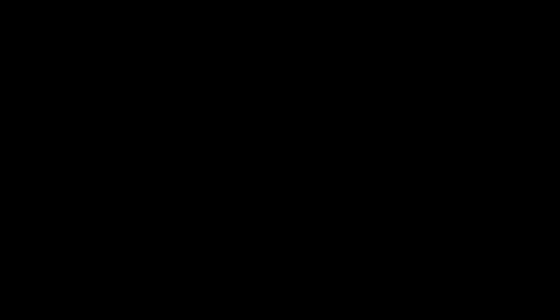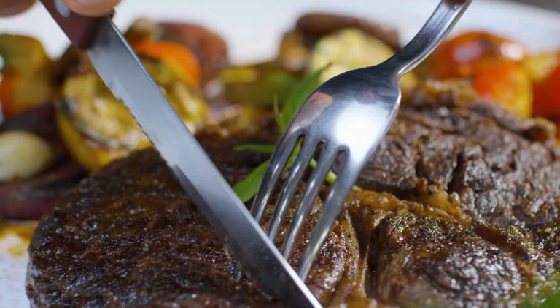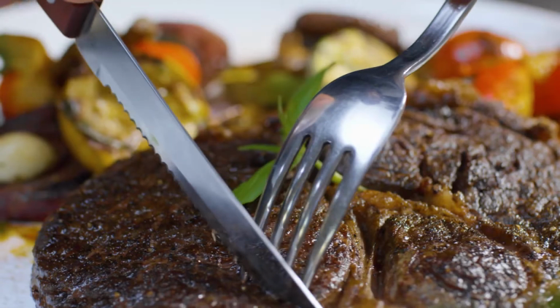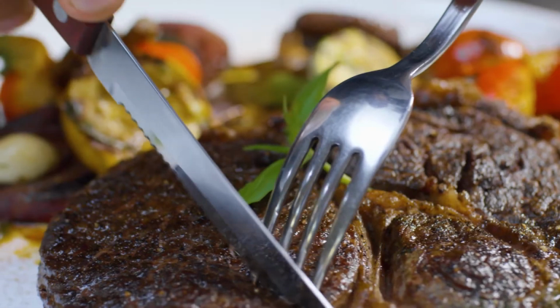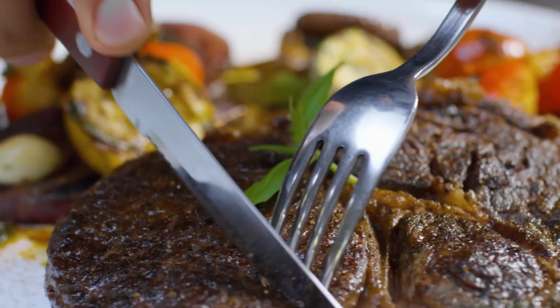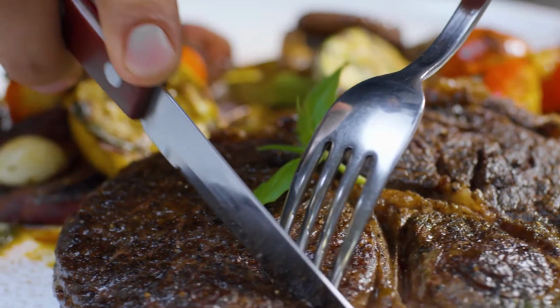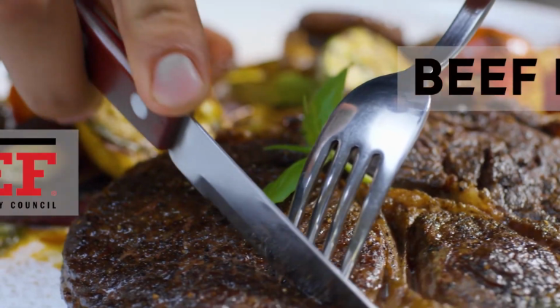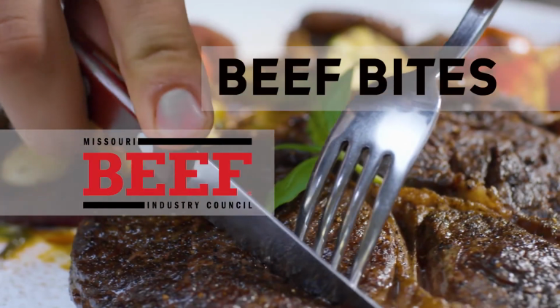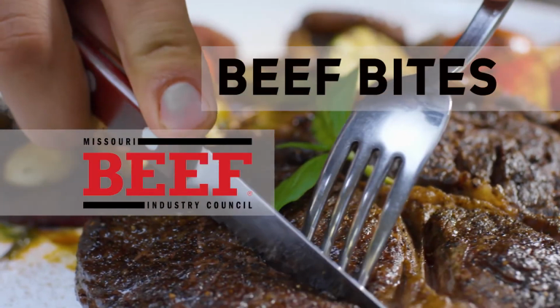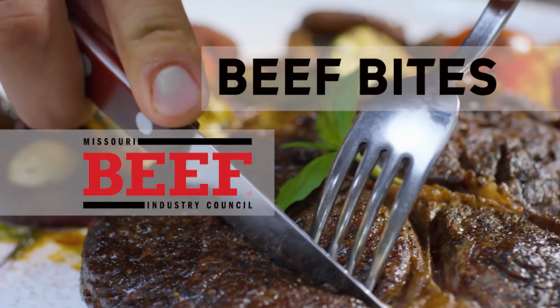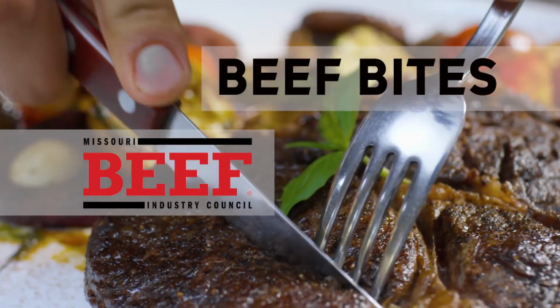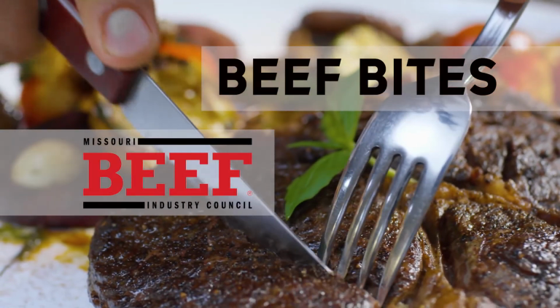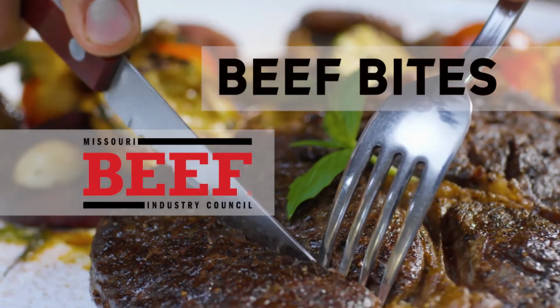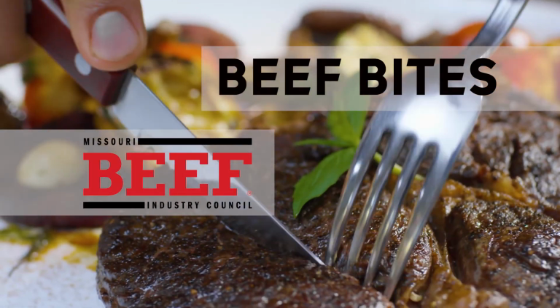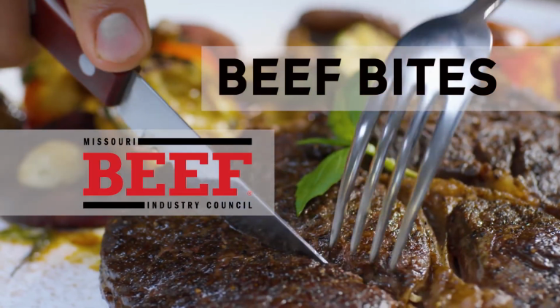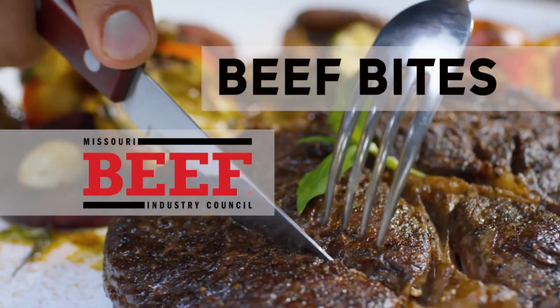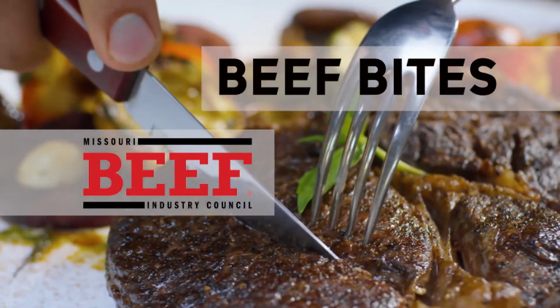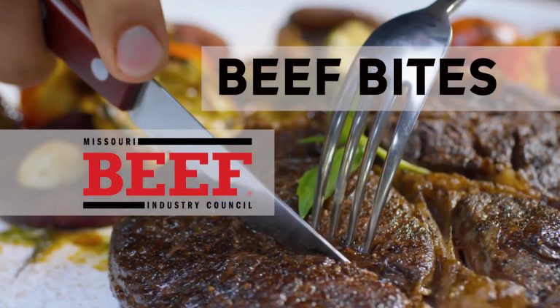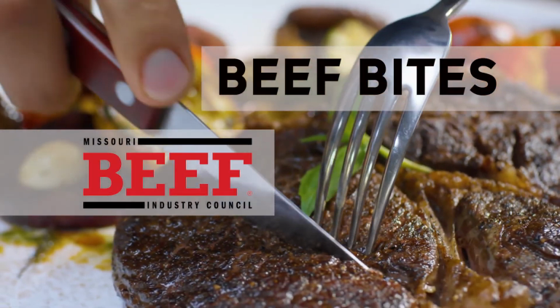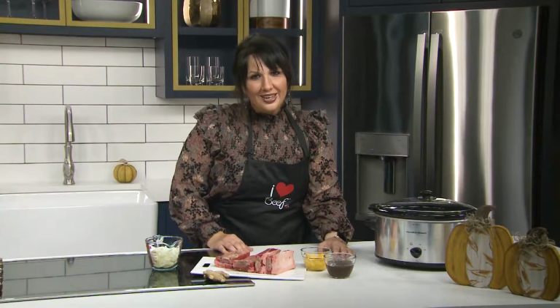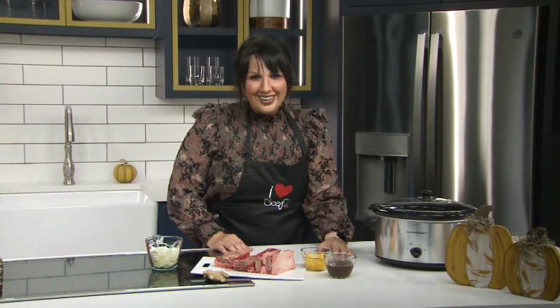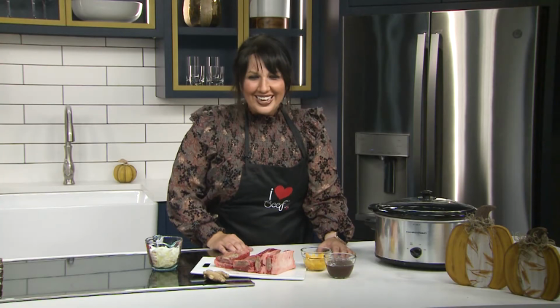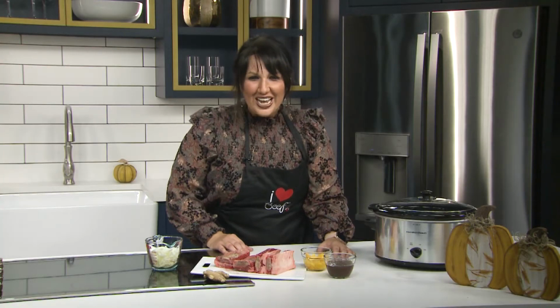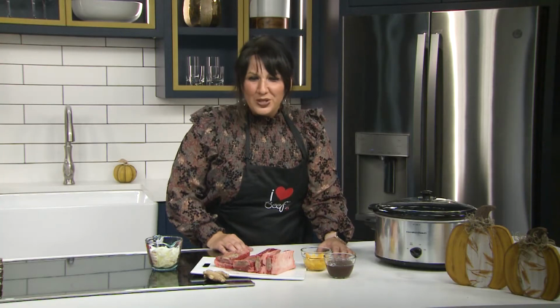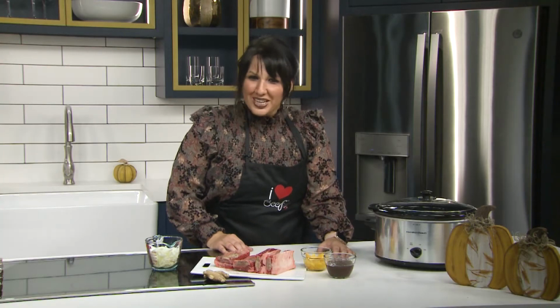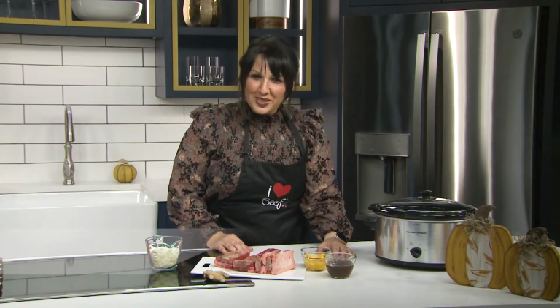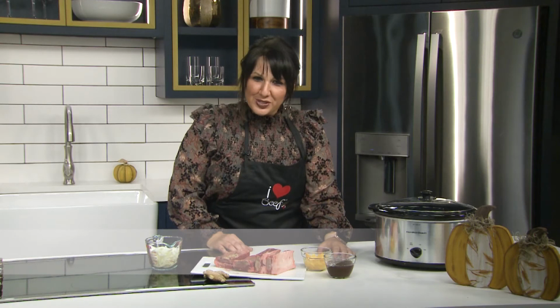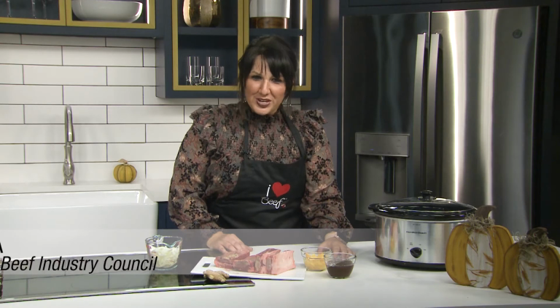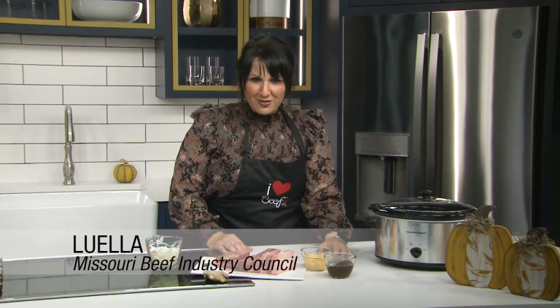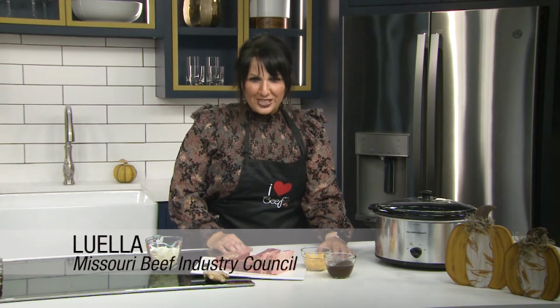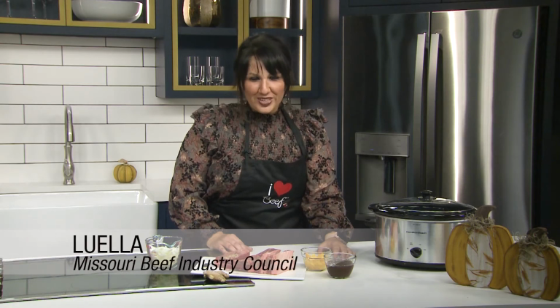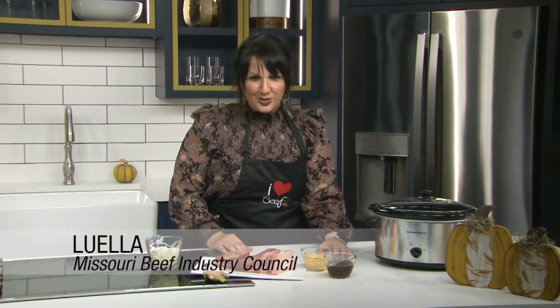Beef Bites, brought to you by Missouri Beef Industry Council. Hi, I'm Luella with the Missouri Beef Industry Council.